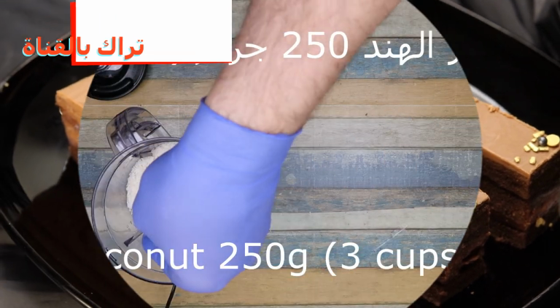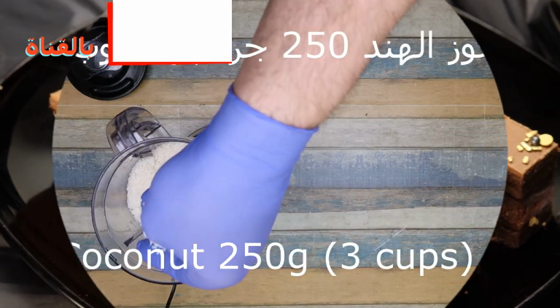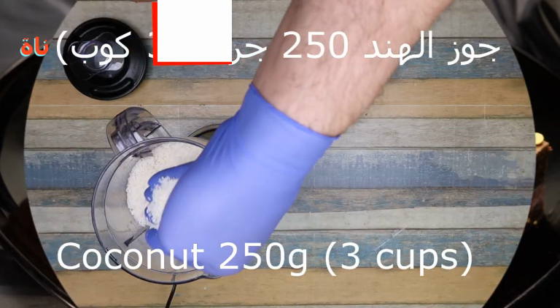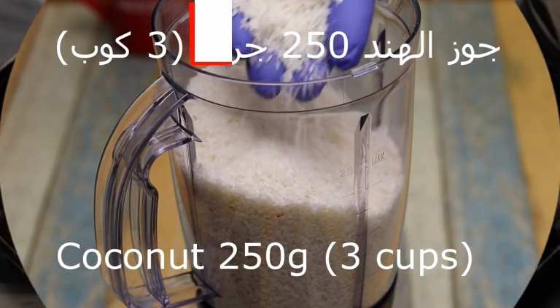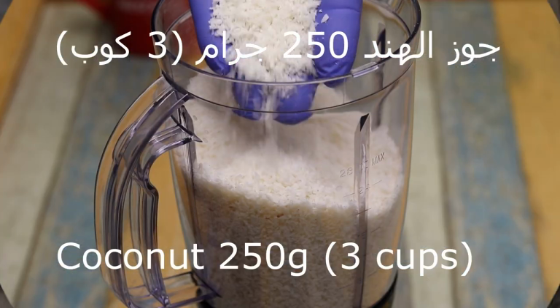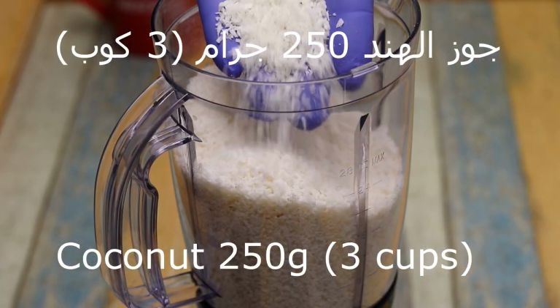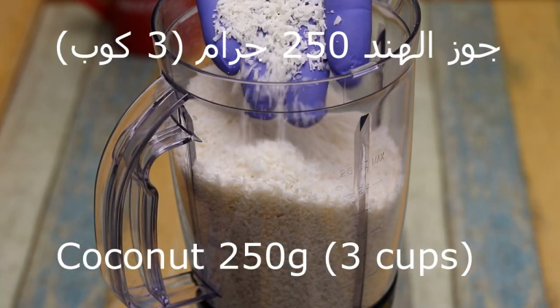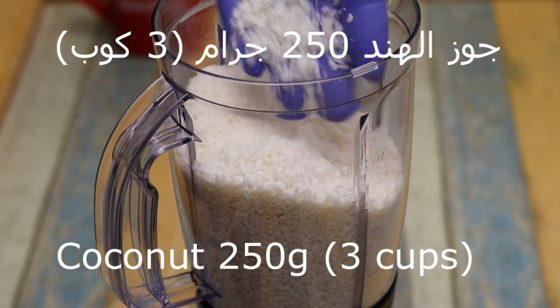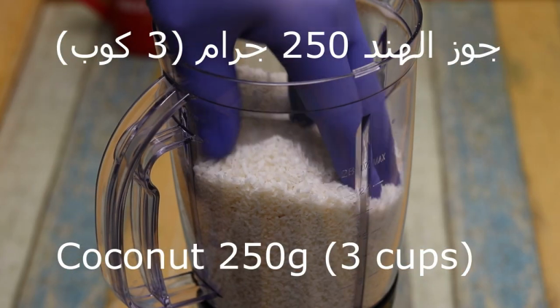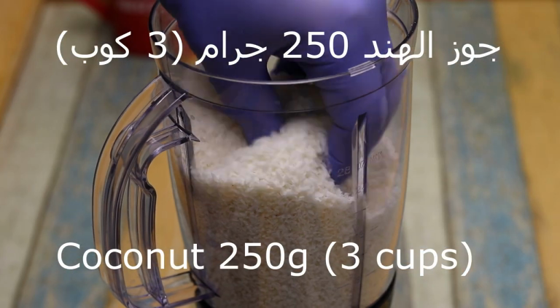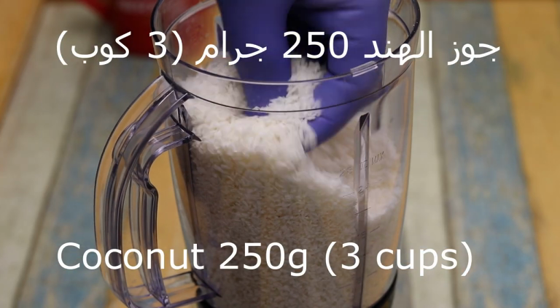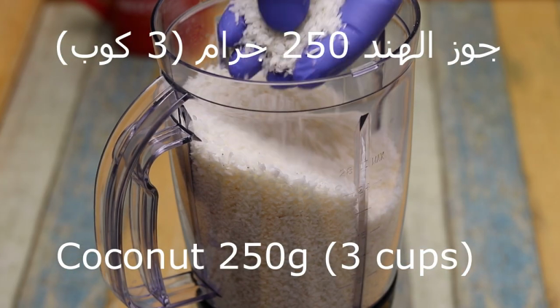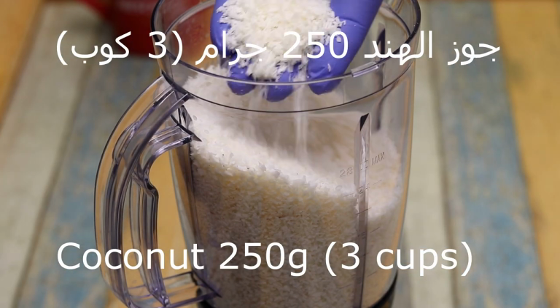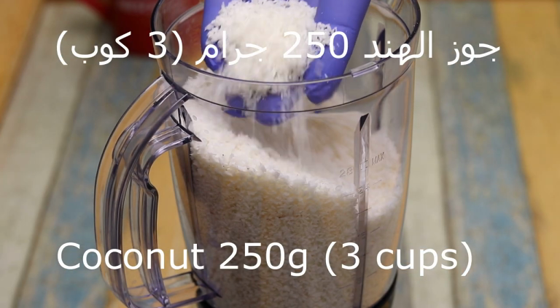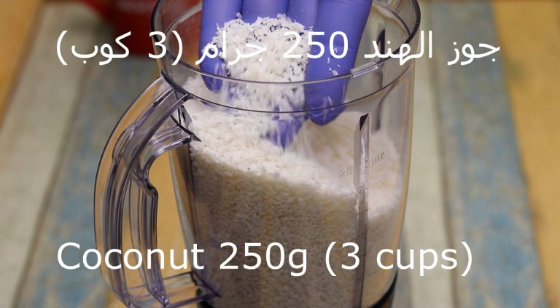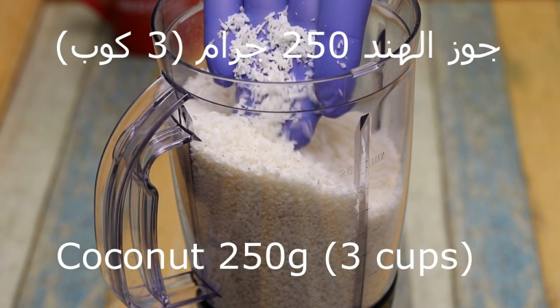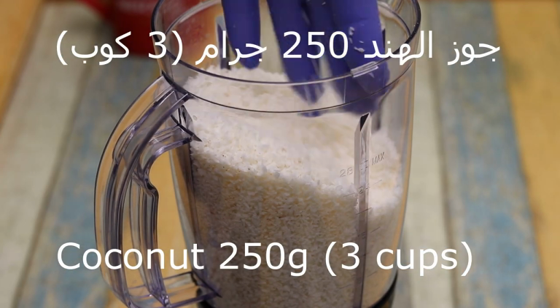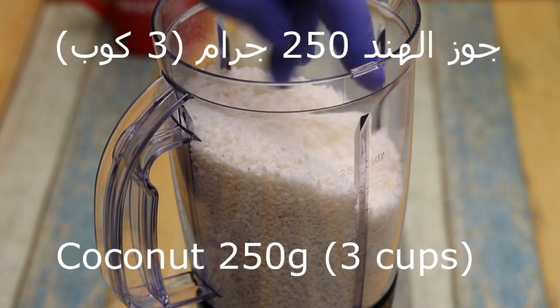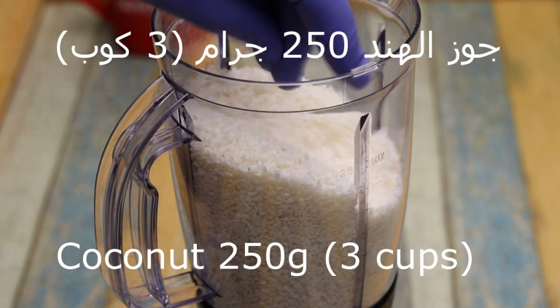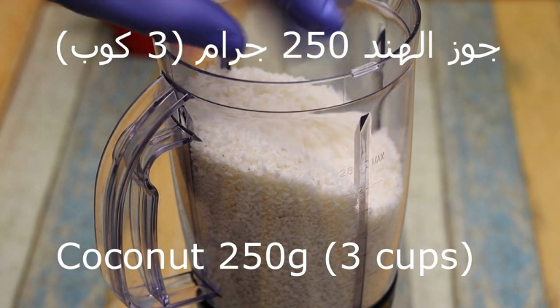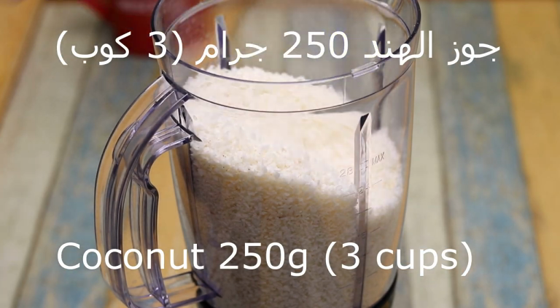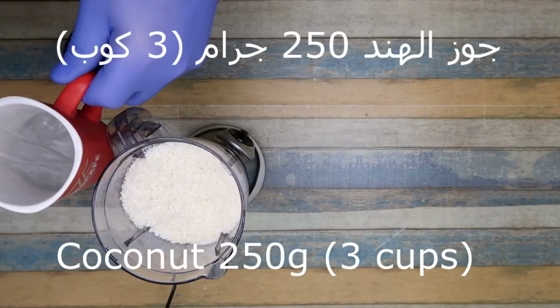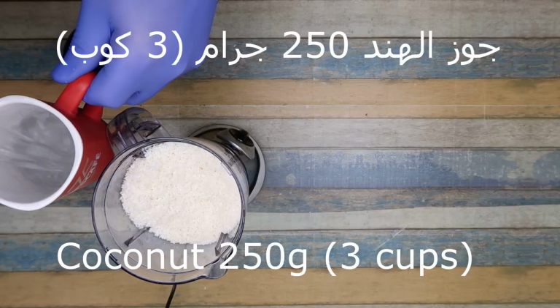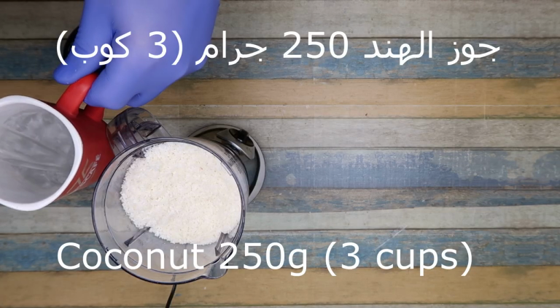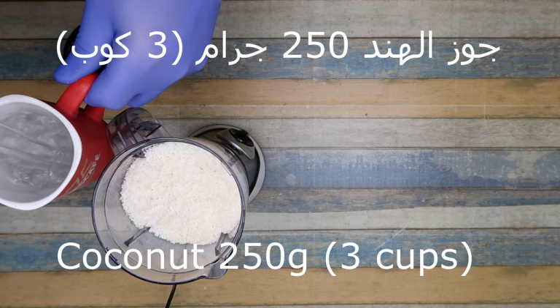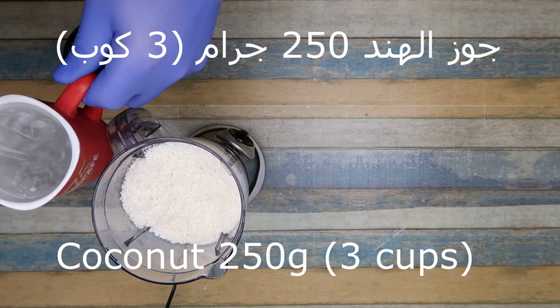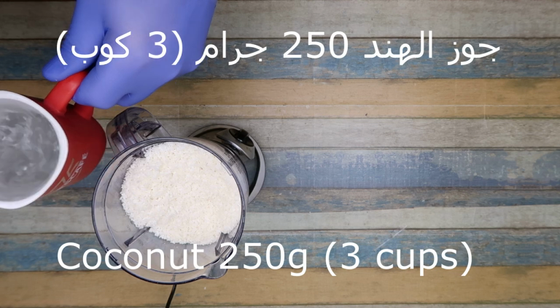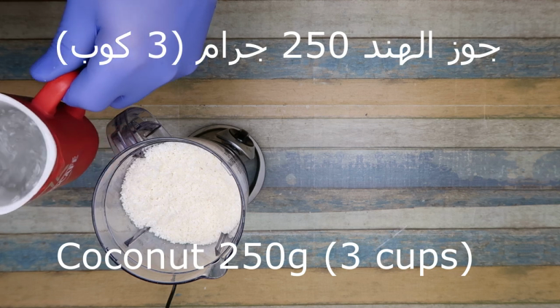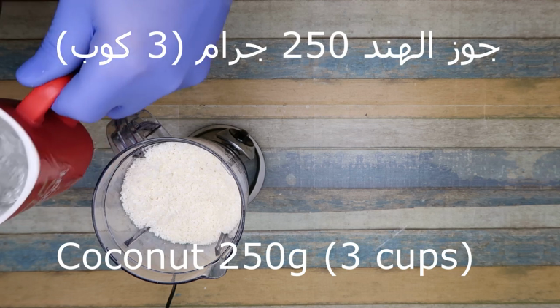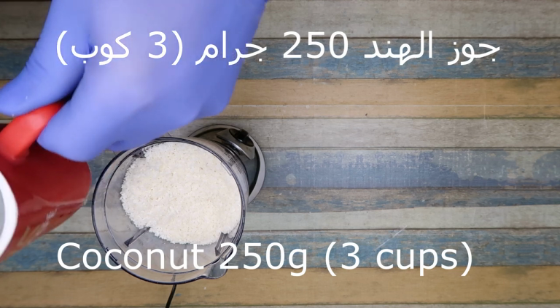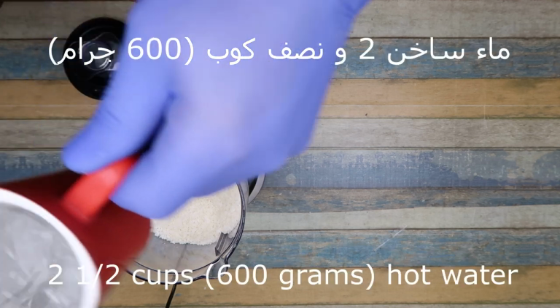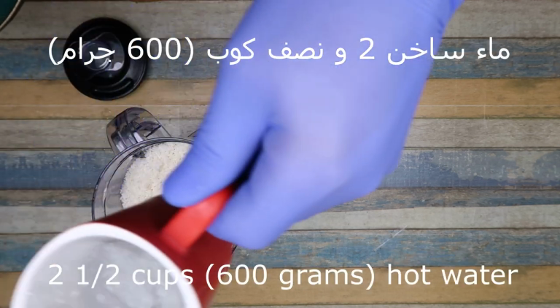The food is 3 cubes, 250 g. We will add 2 cubes of milk.